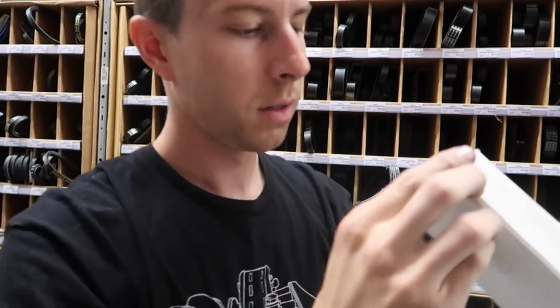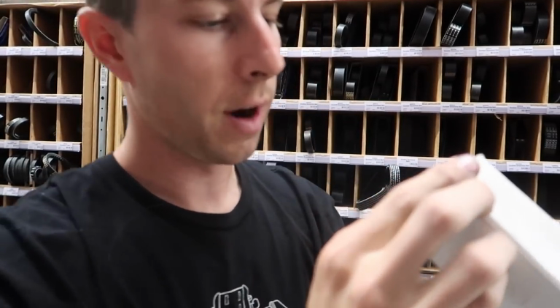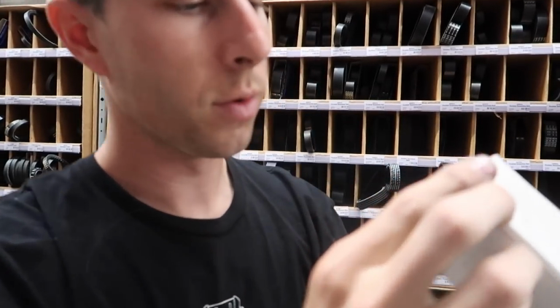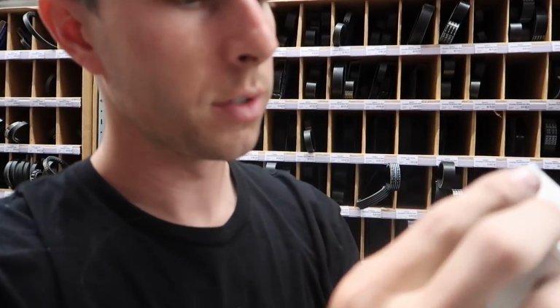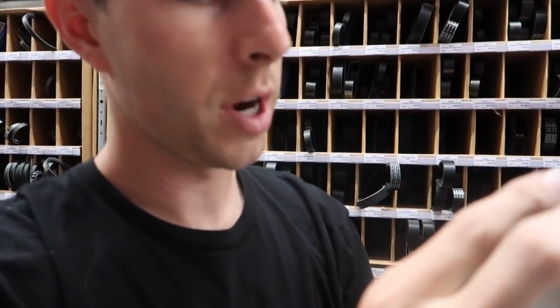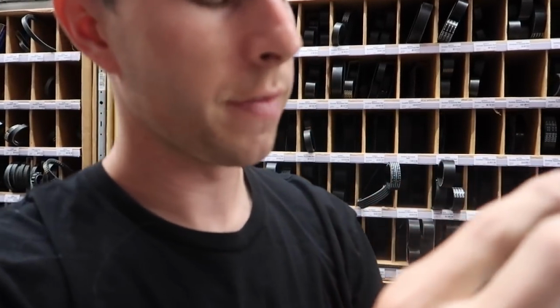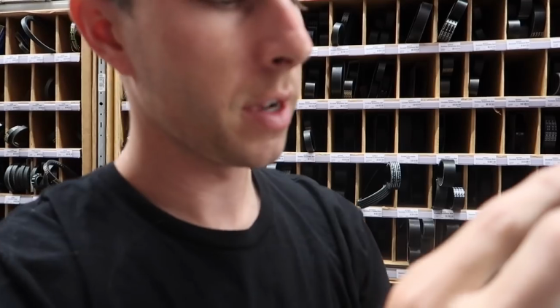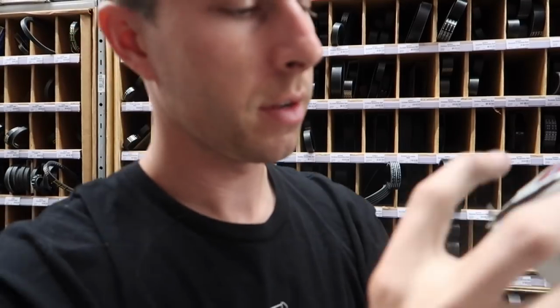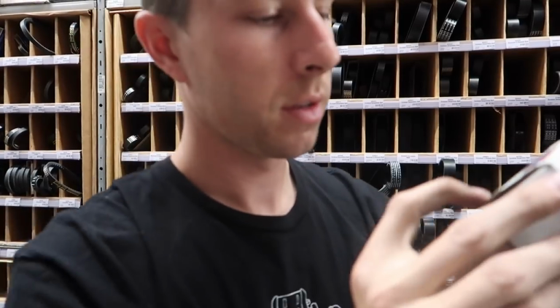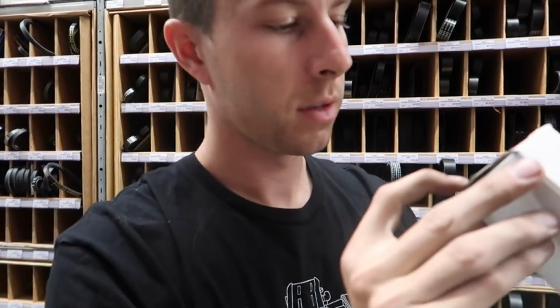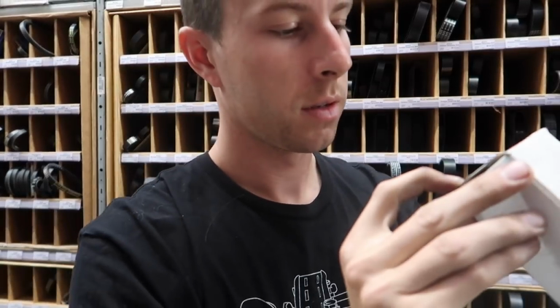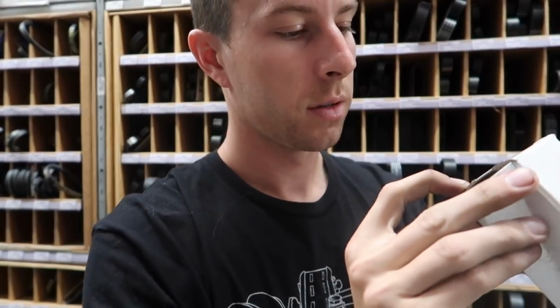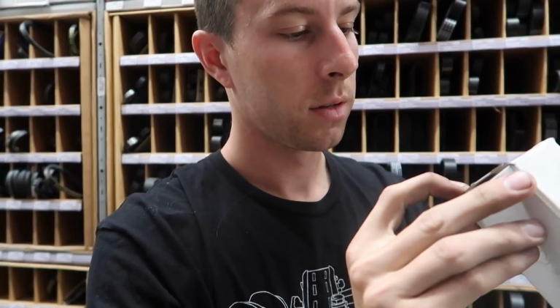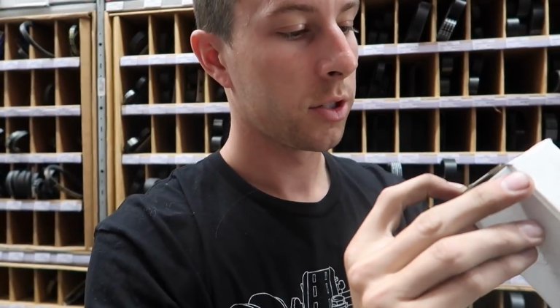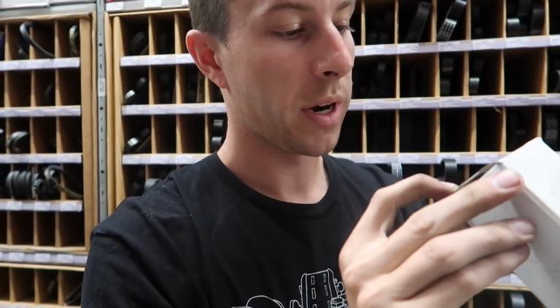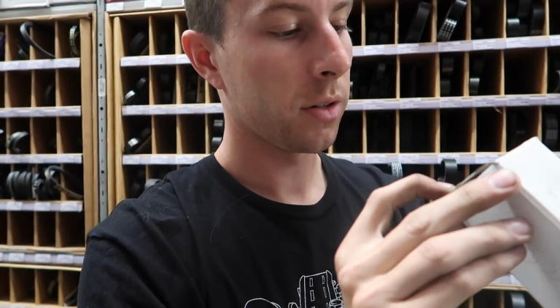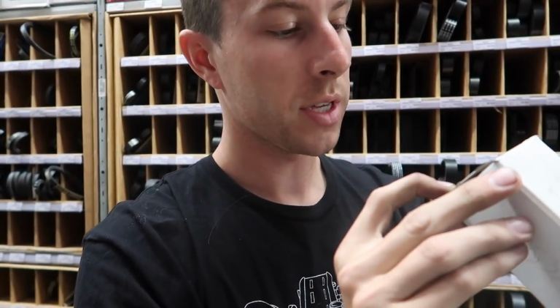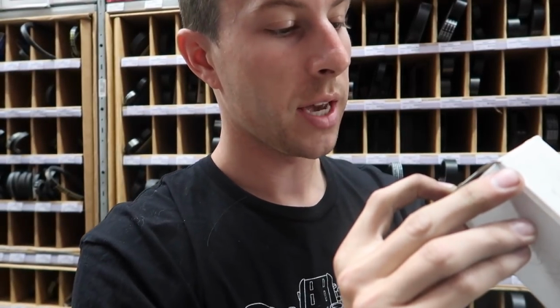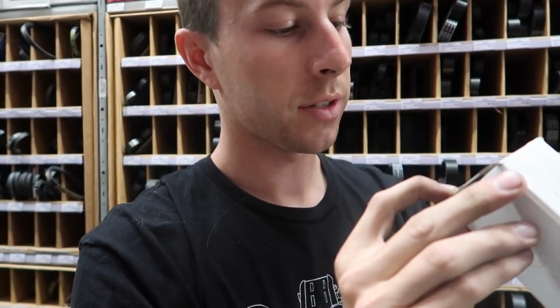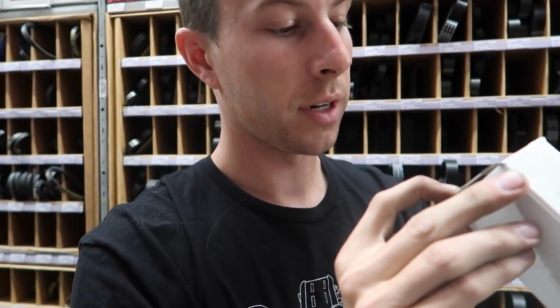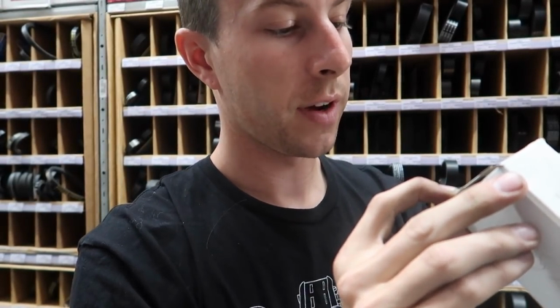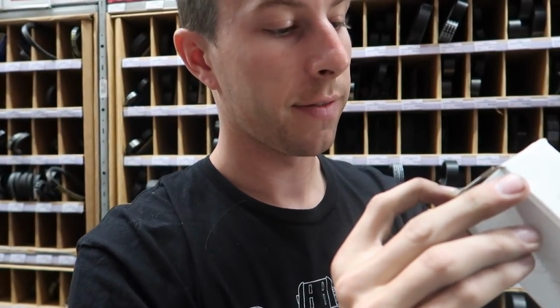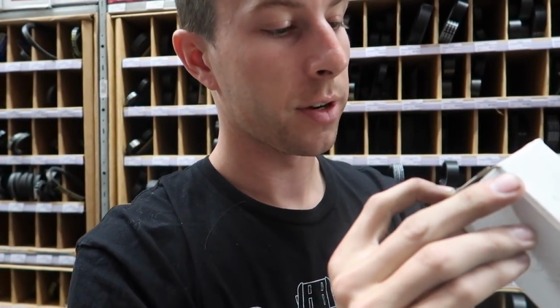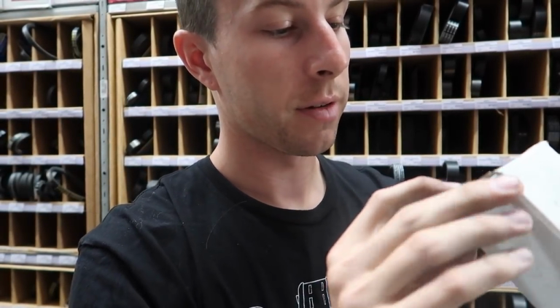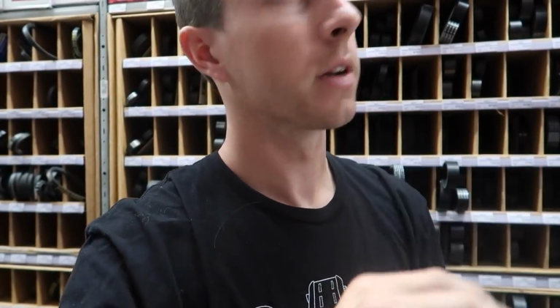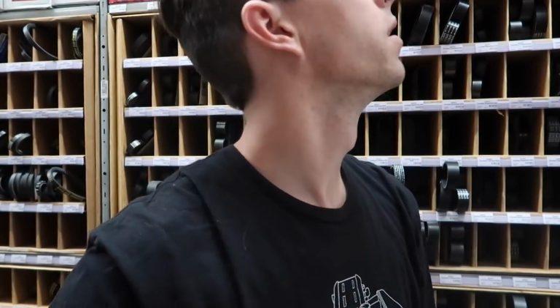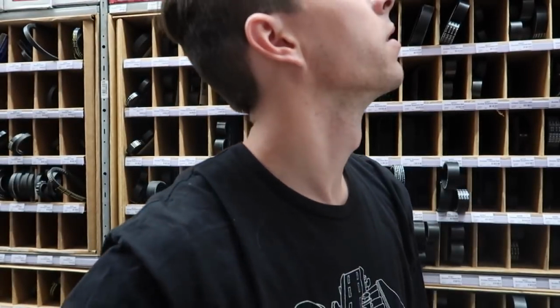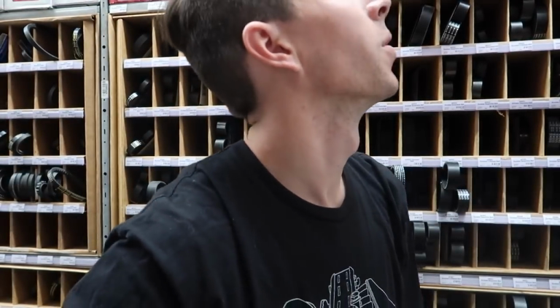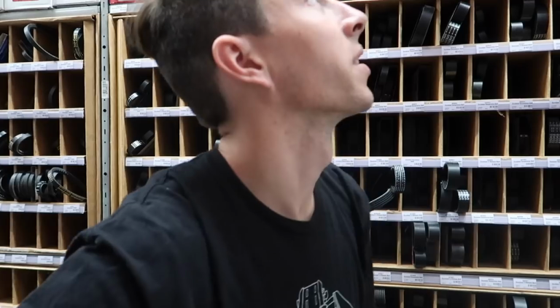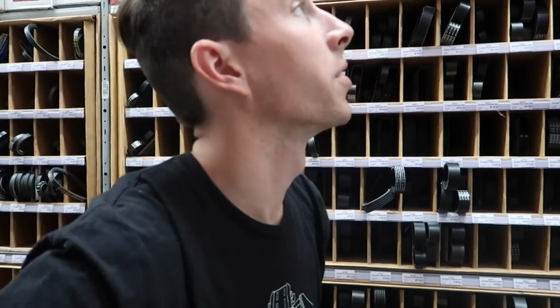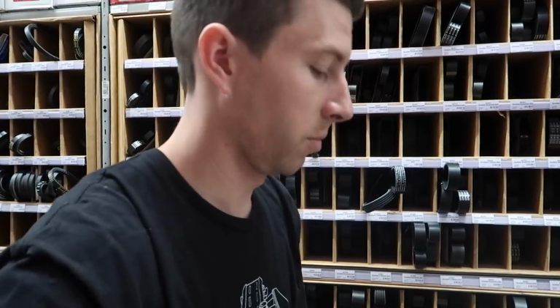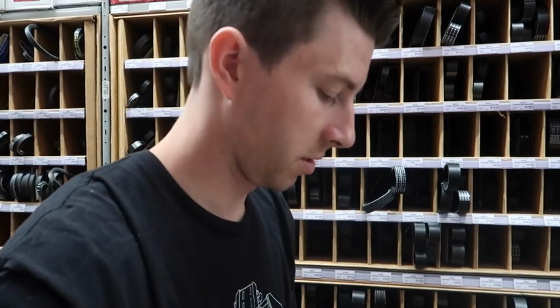For everyone trying to find spares, the part number is ES3533 — not sure what car that's from, but that's the one.